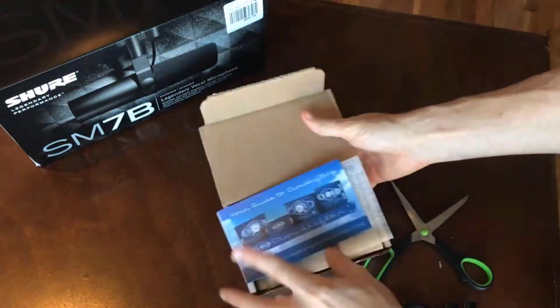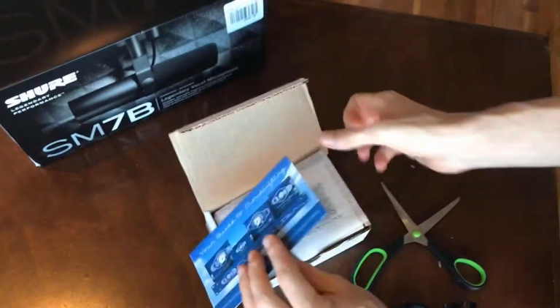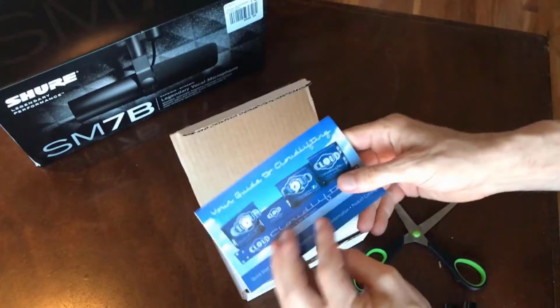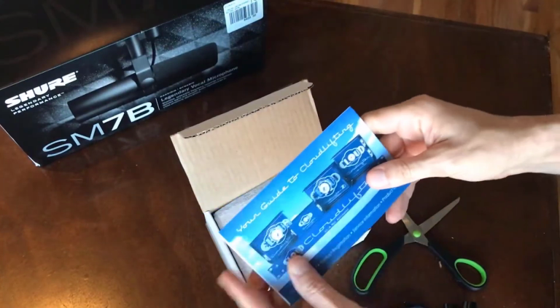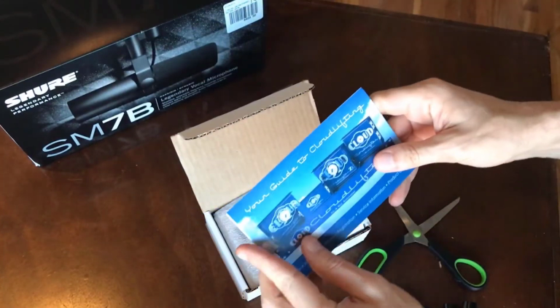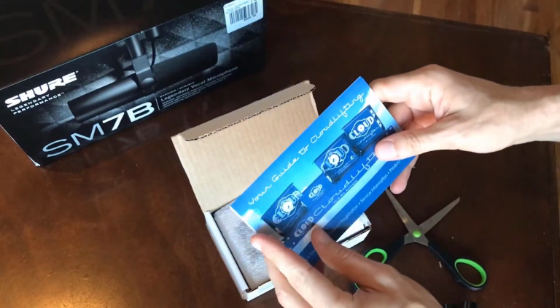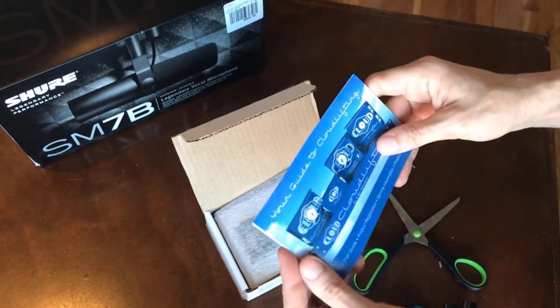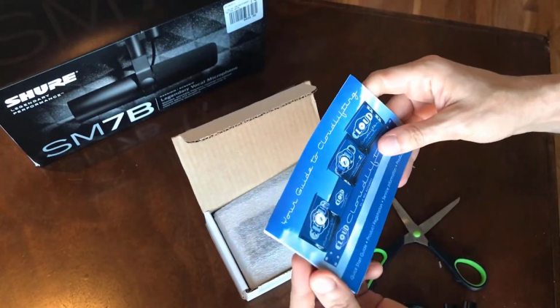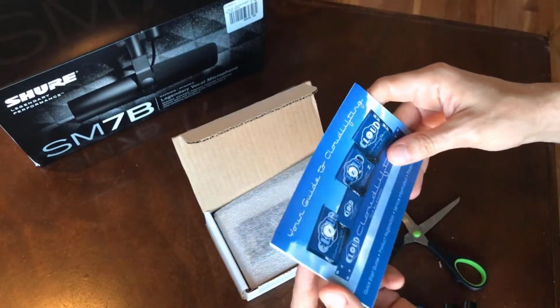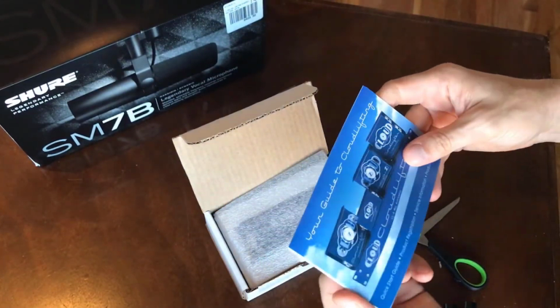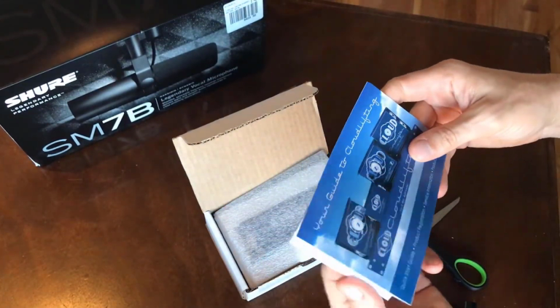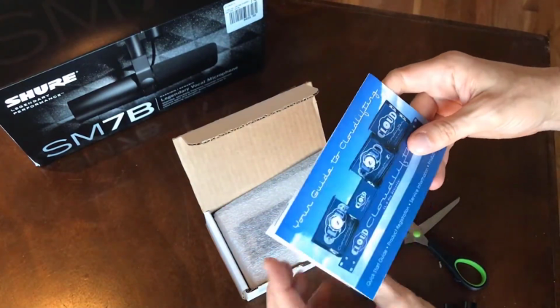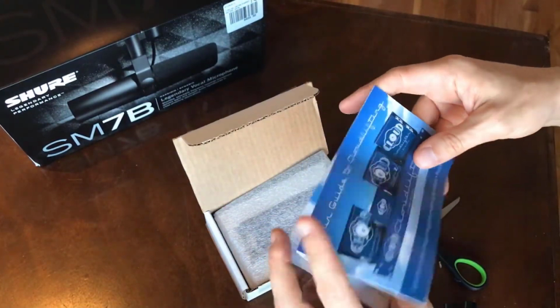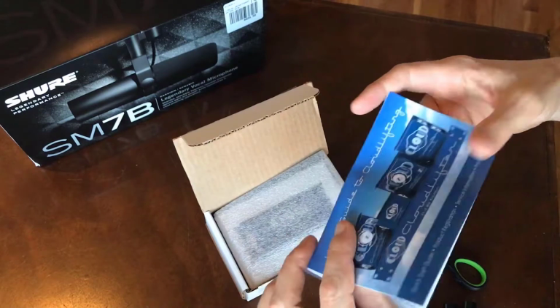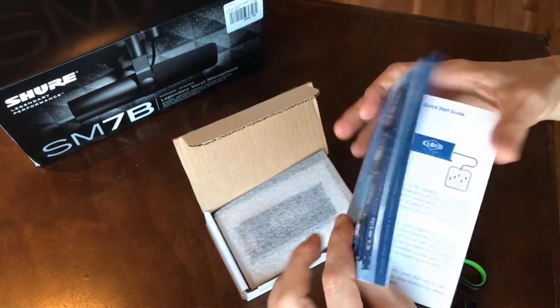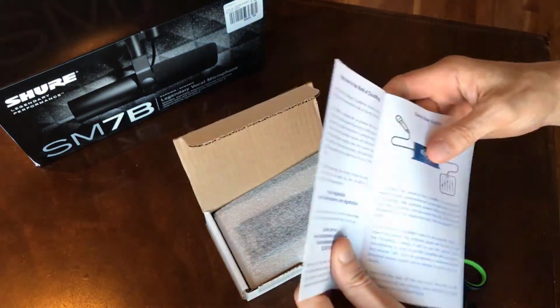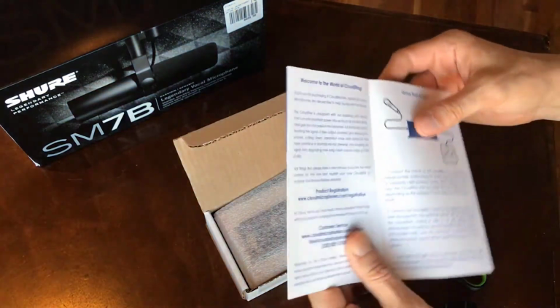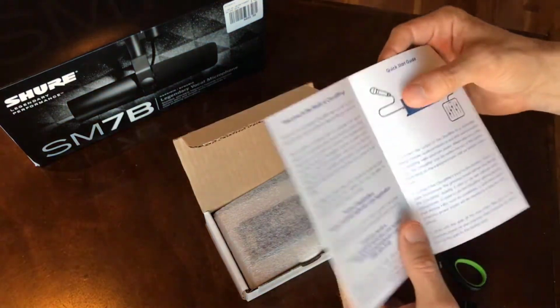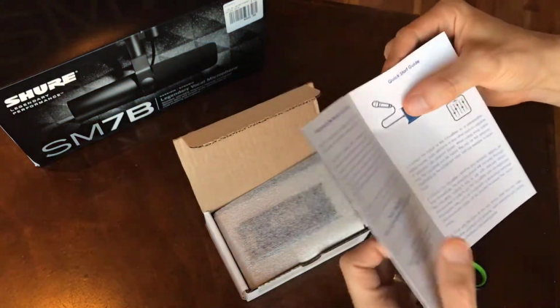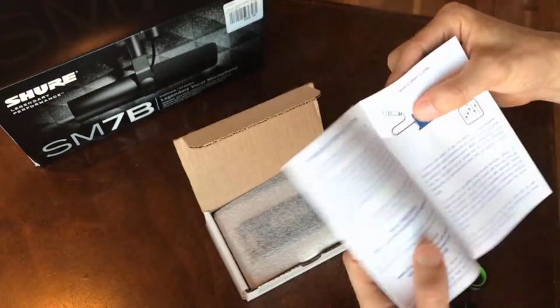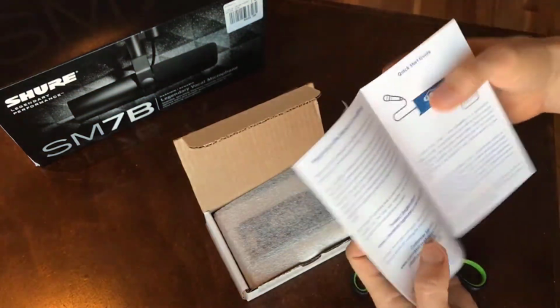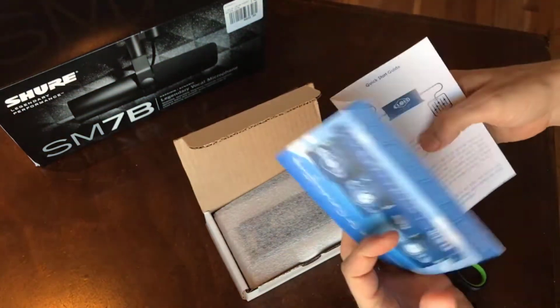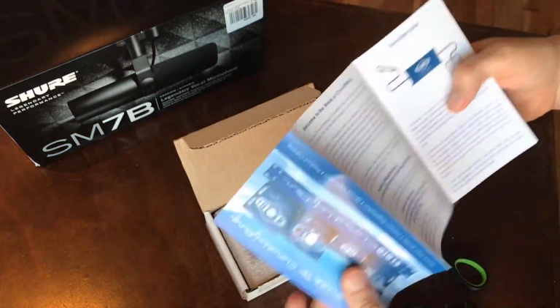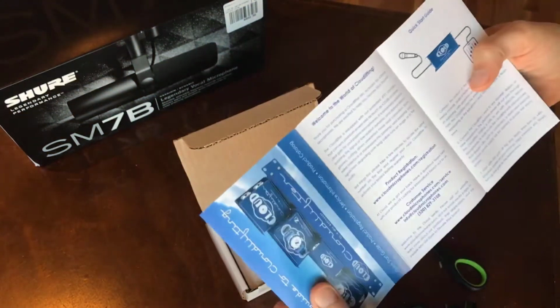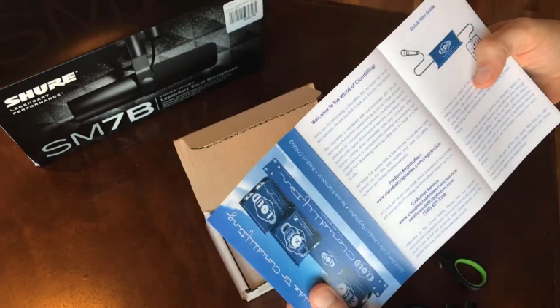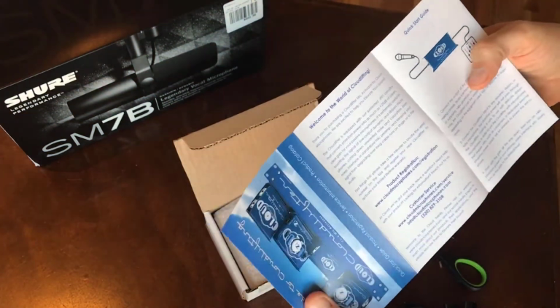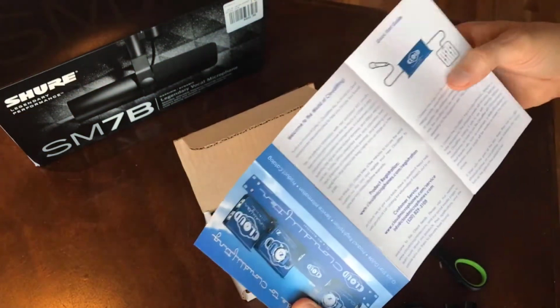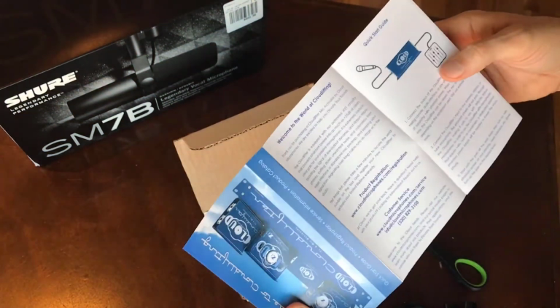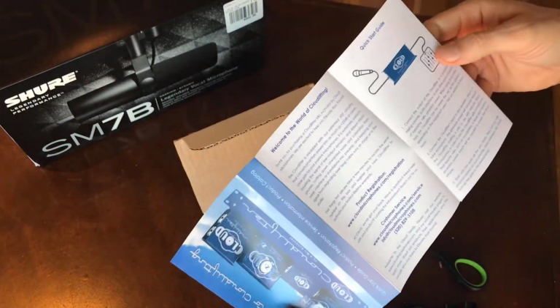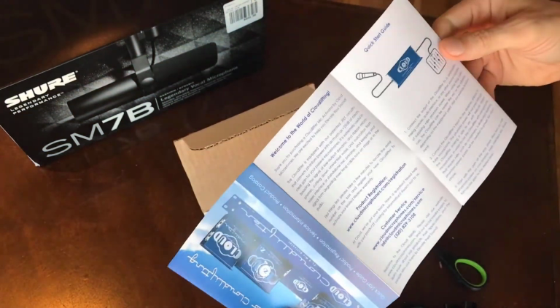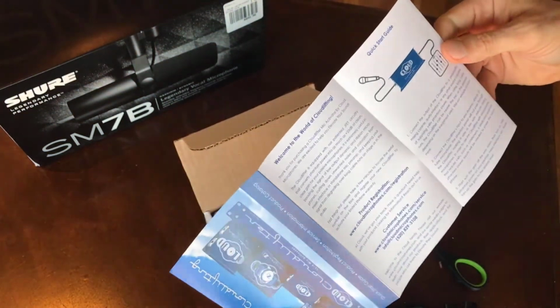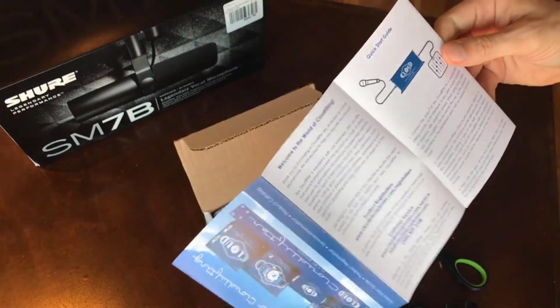Just opening it up, you can see there's a quick start guide. They're very thorough about what you need to do and what you need to have in order to set up.